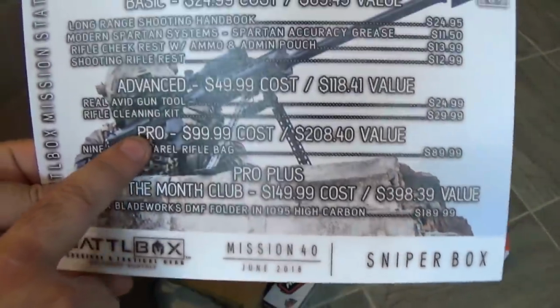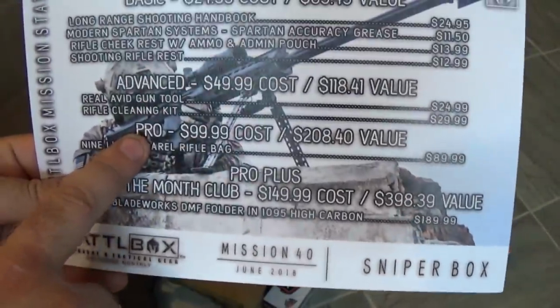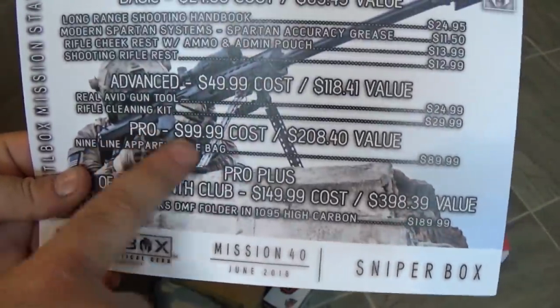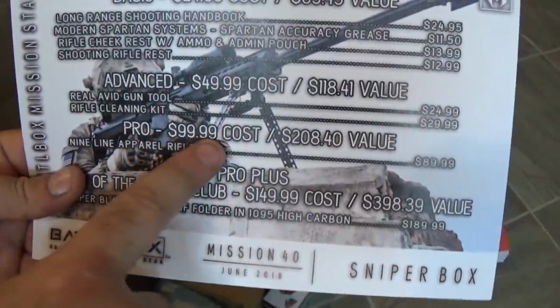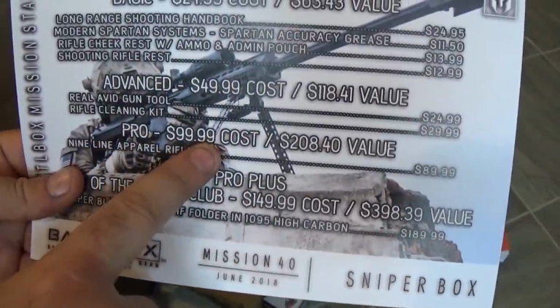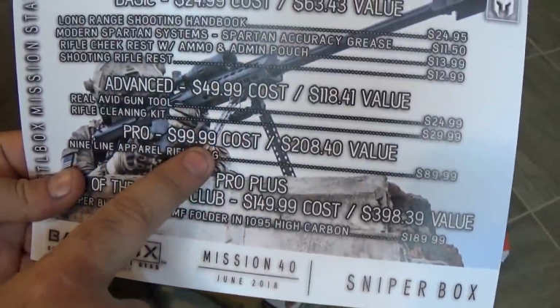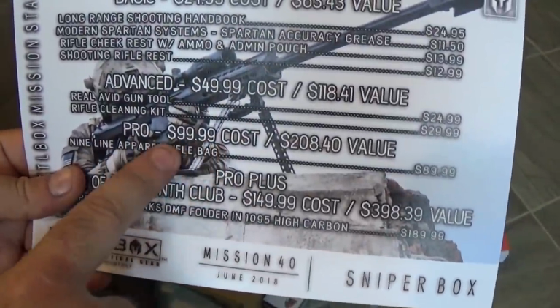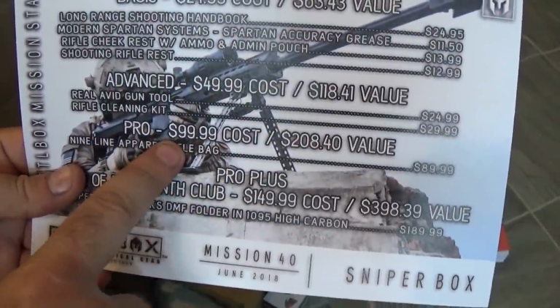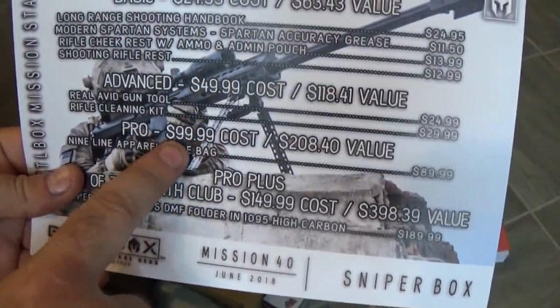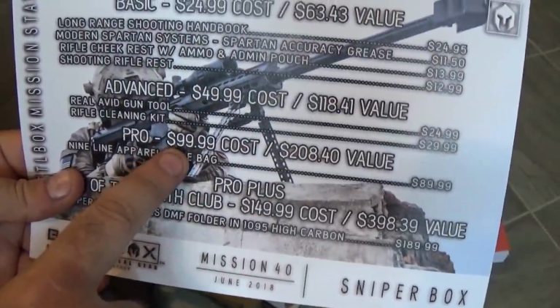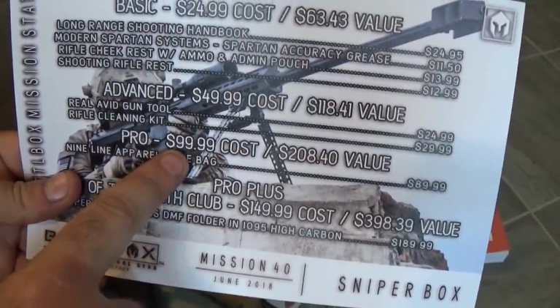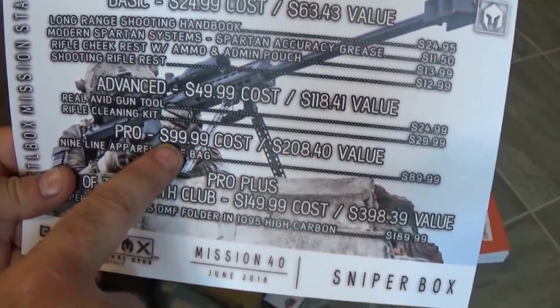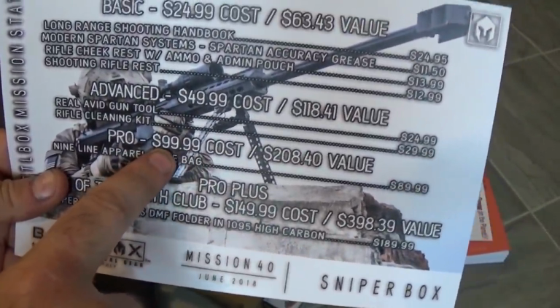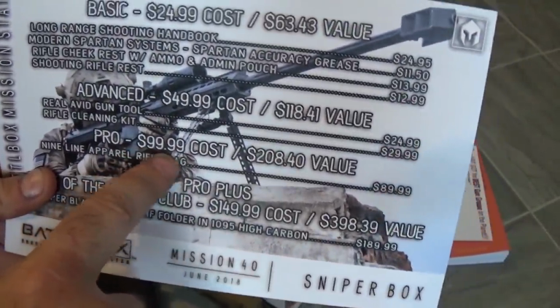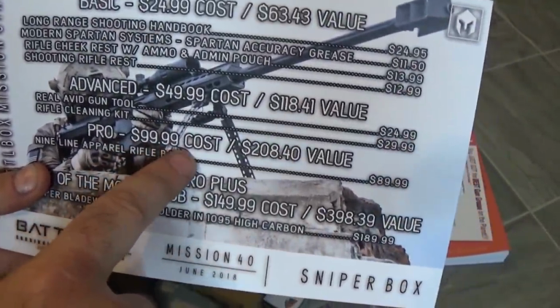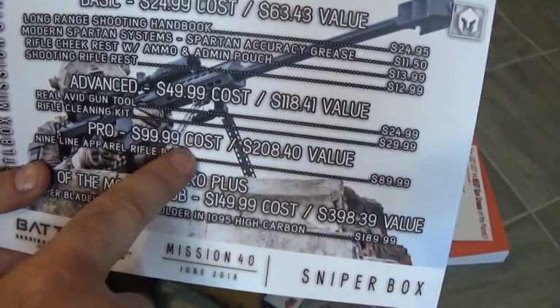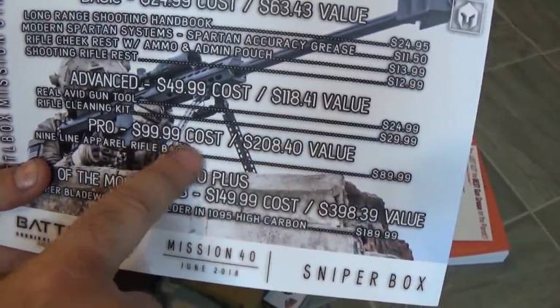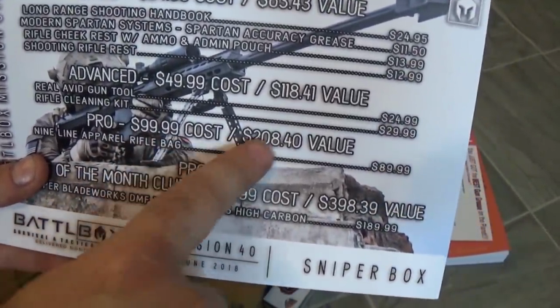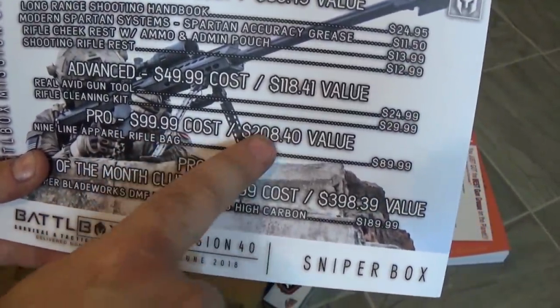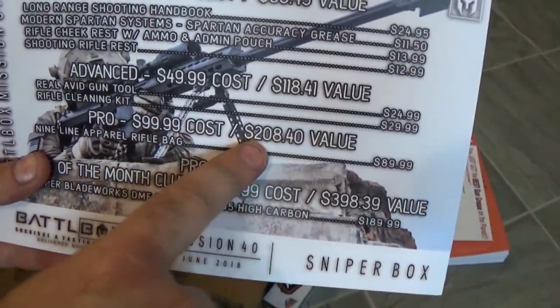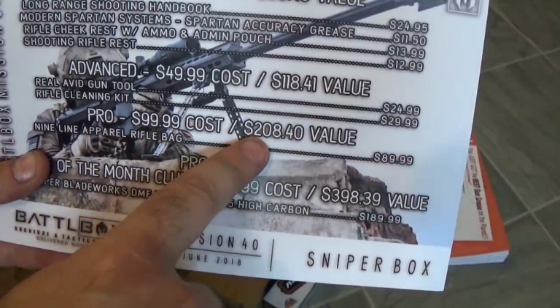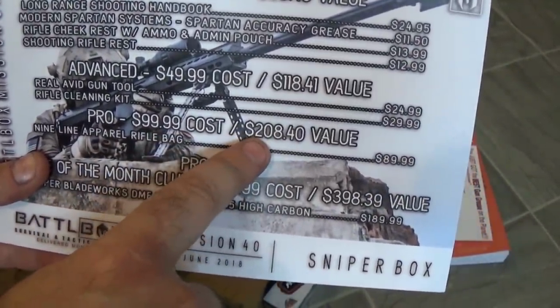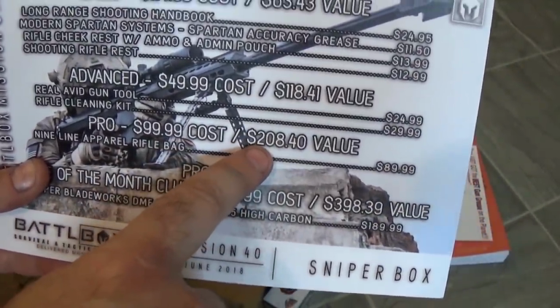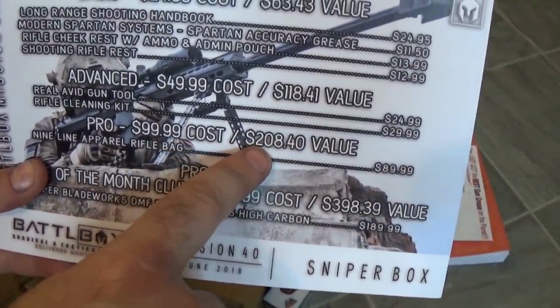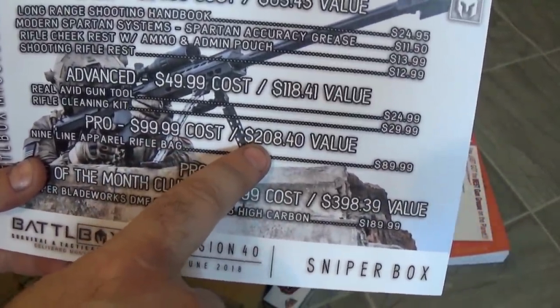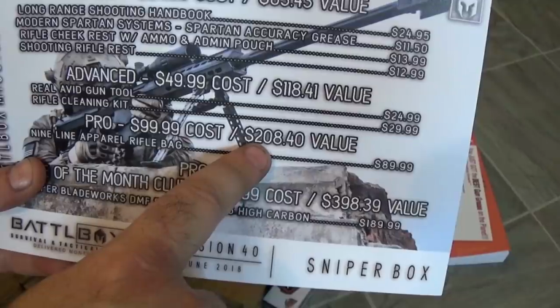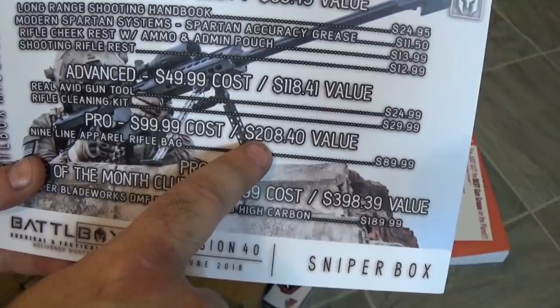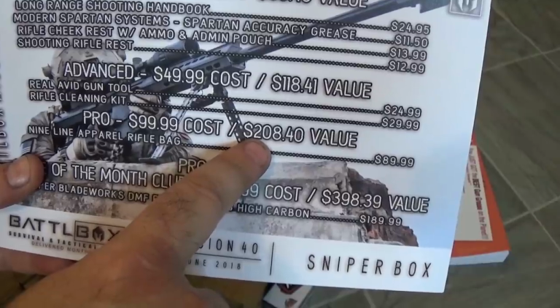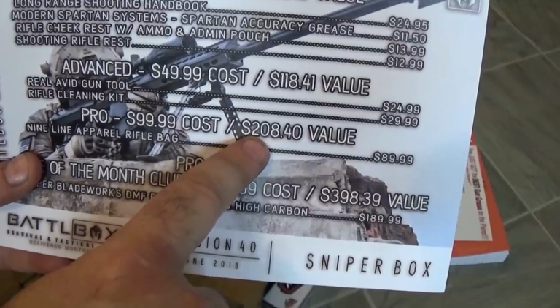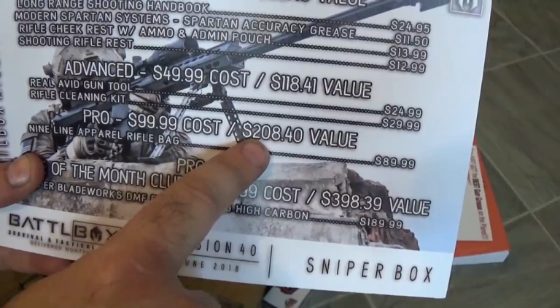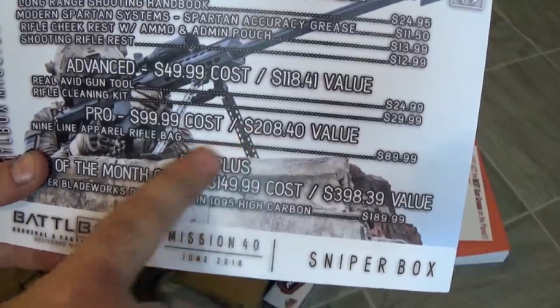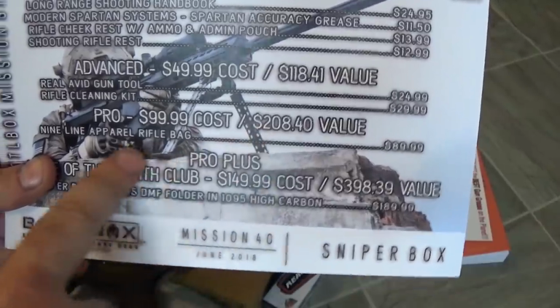Now on to the Pro Box — $99.99 a month with an MSRP of $208.40 this month. We've got the Nine Line Apparel Rifle Bag, which is the reason this box is so huge.